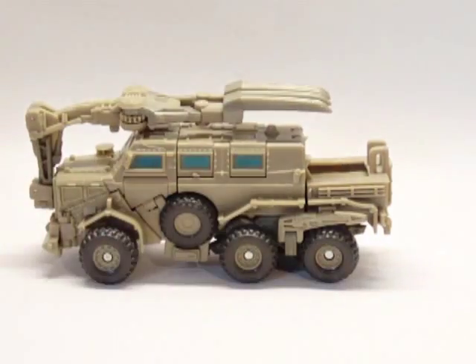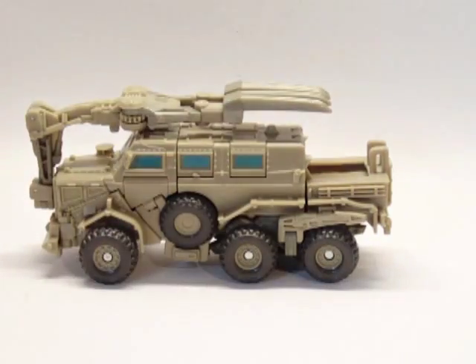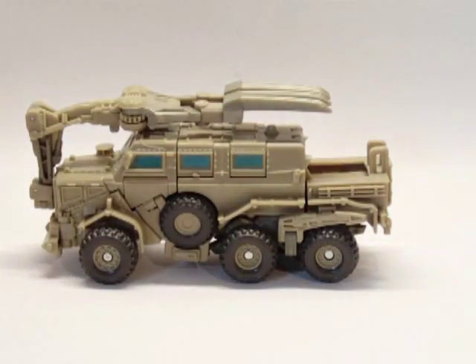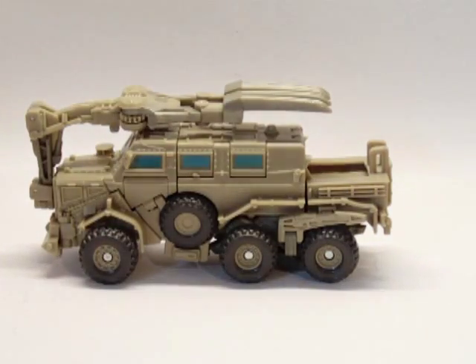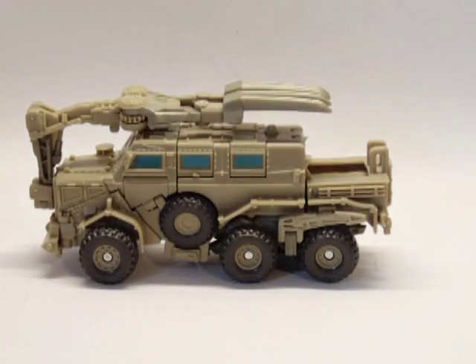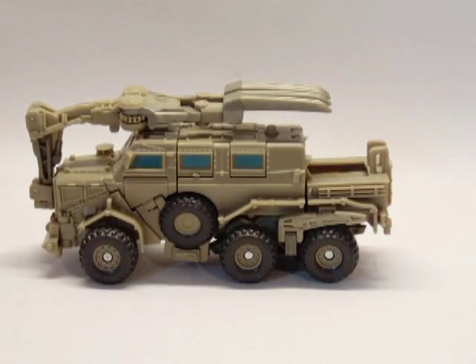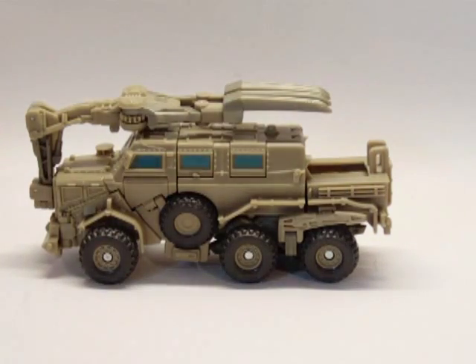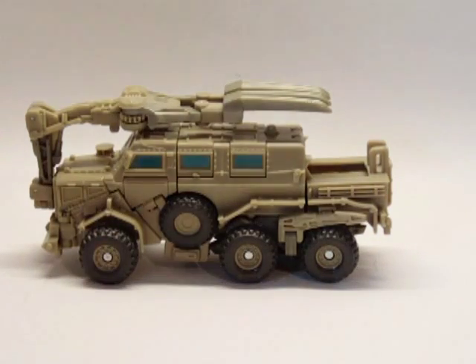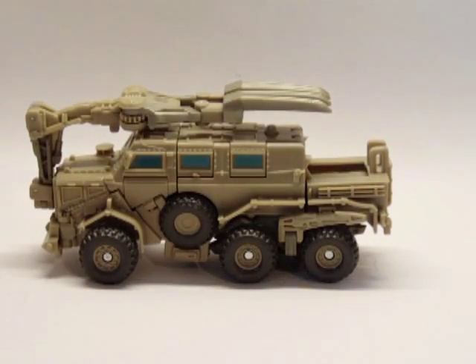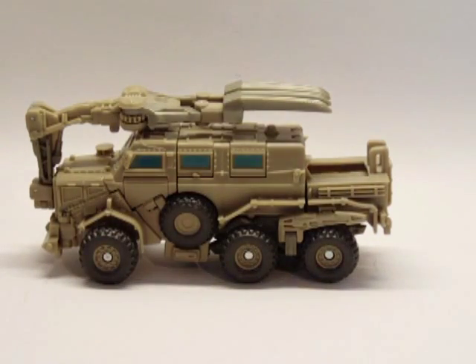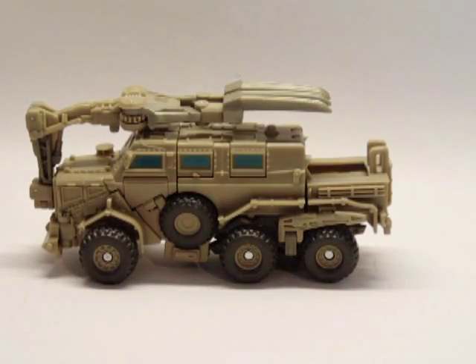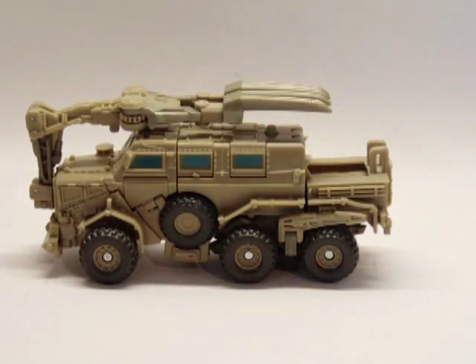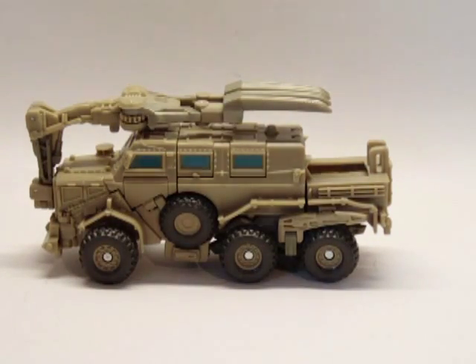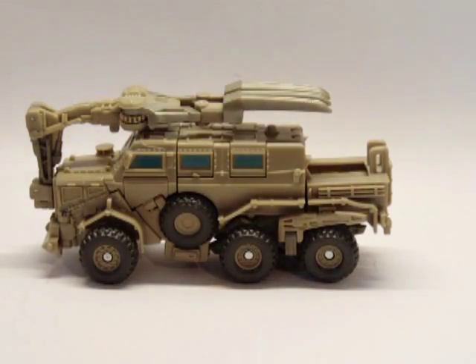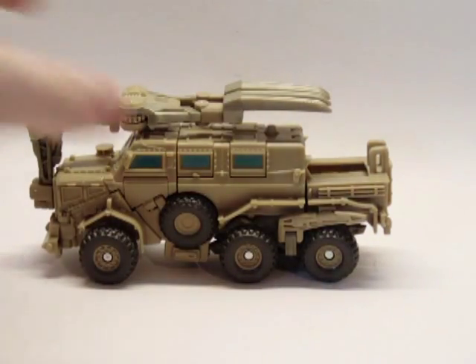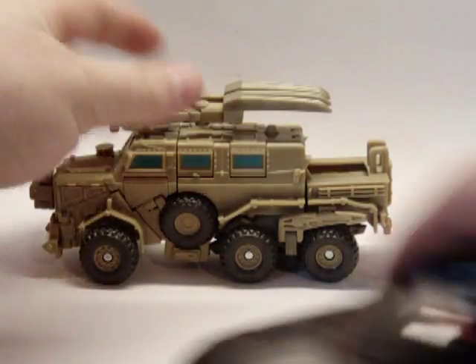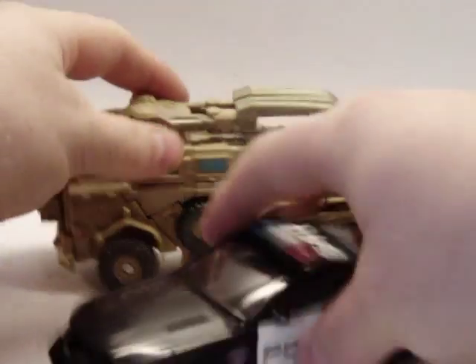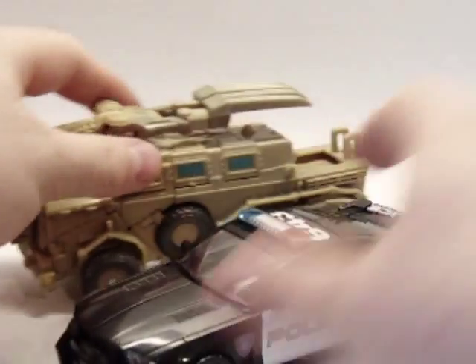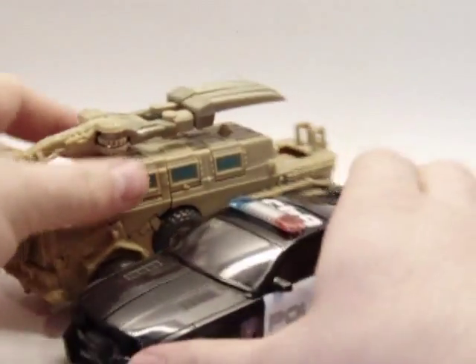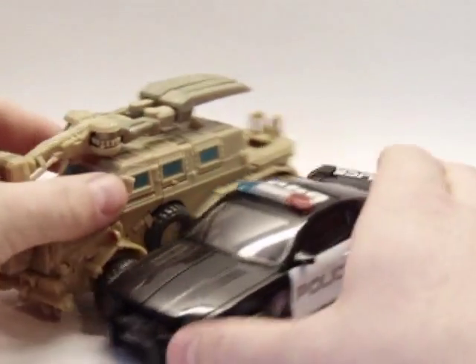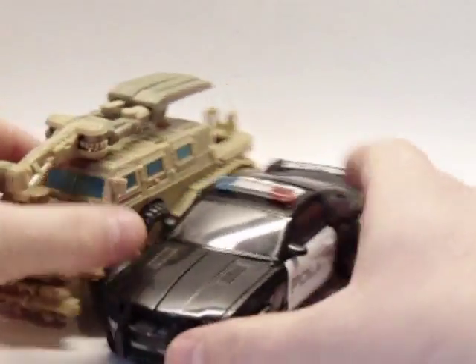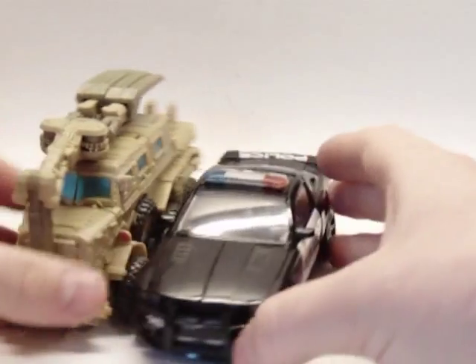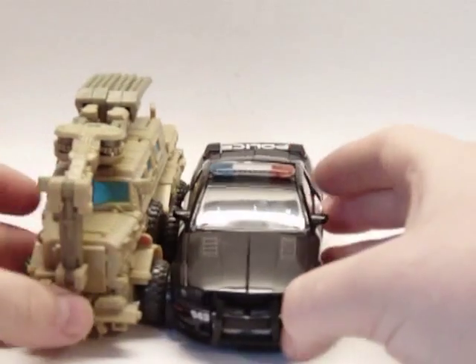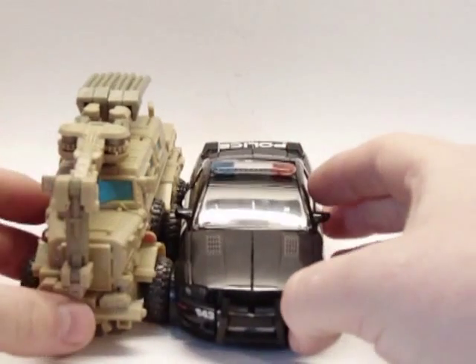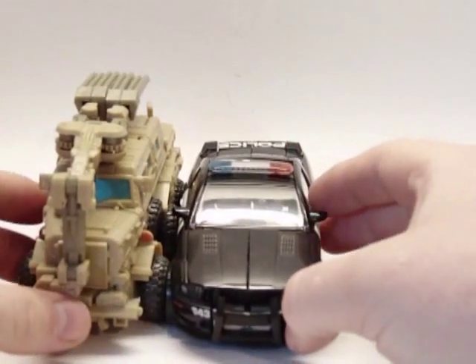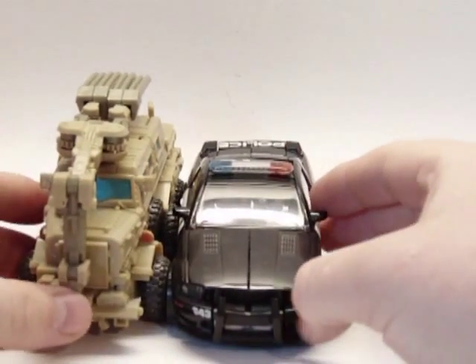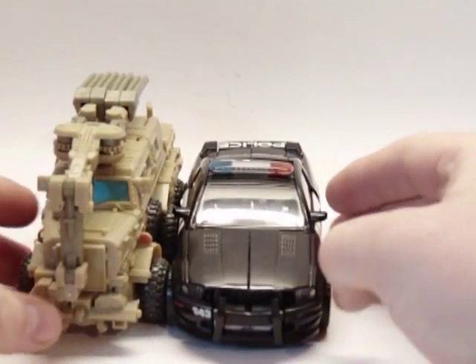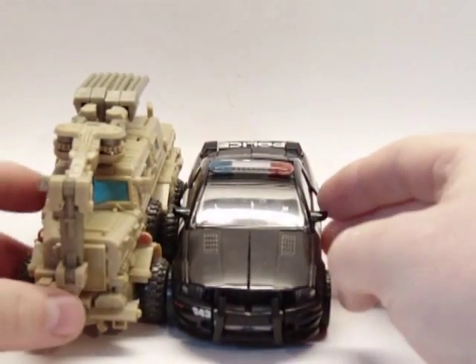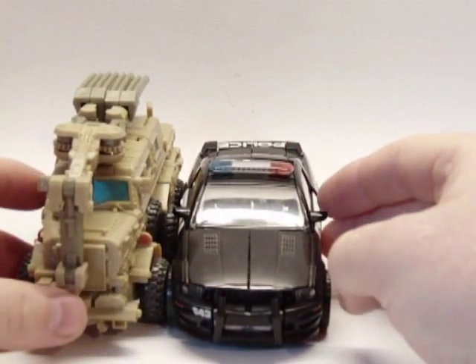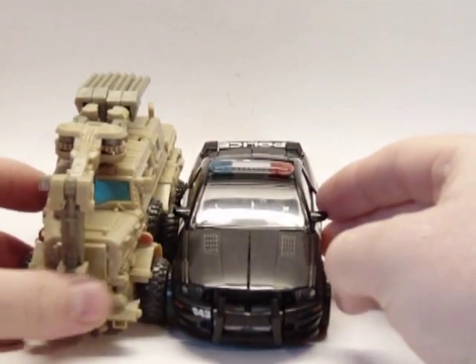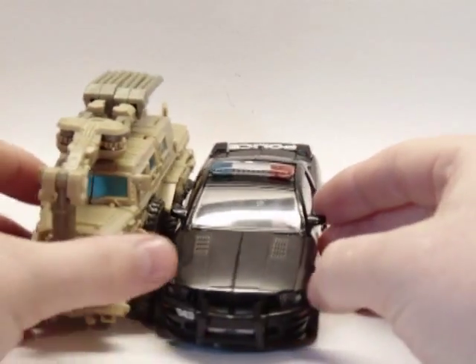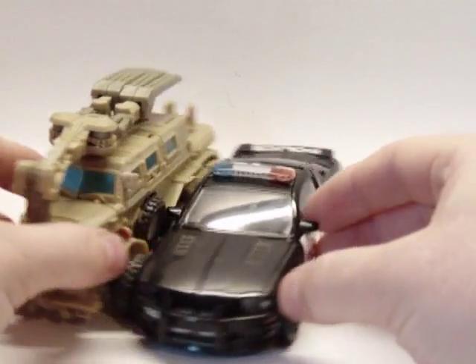Let me get one more size comparison here. Here he is with Transformers the movie Barricade.